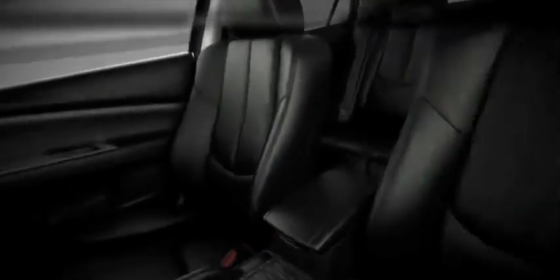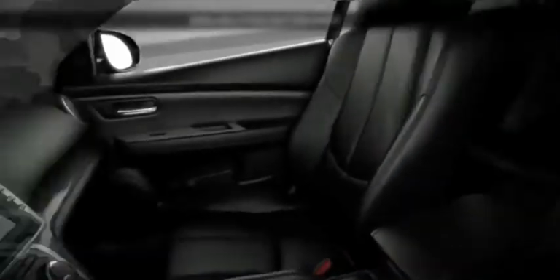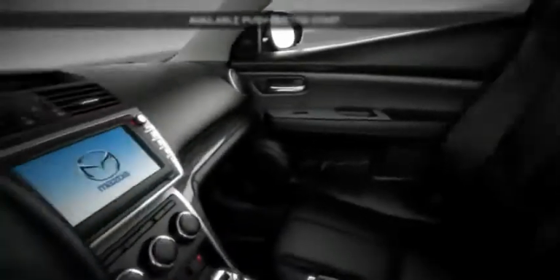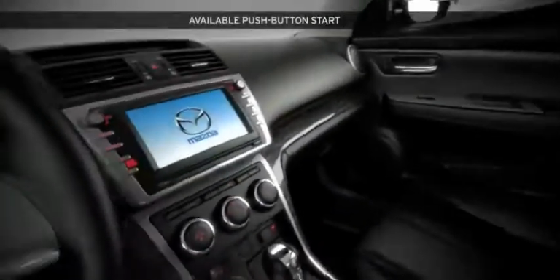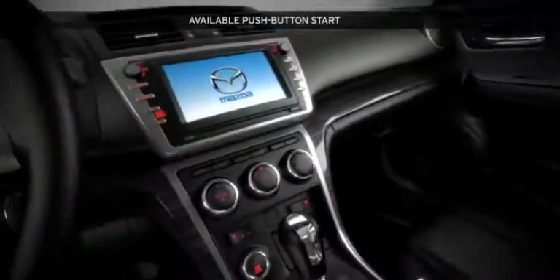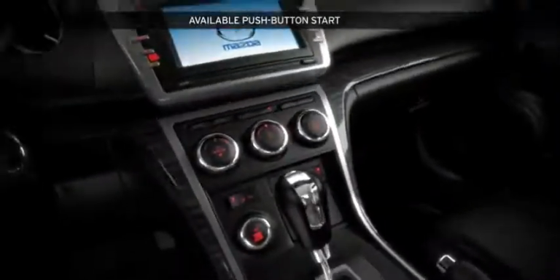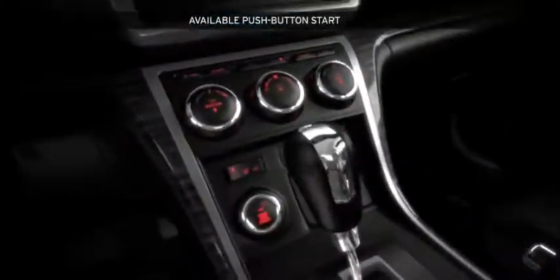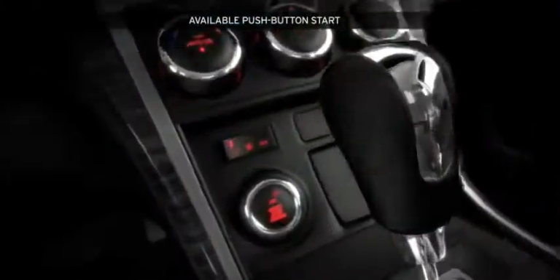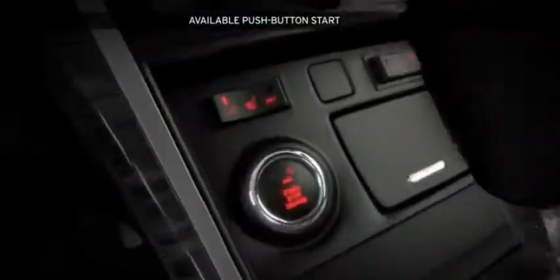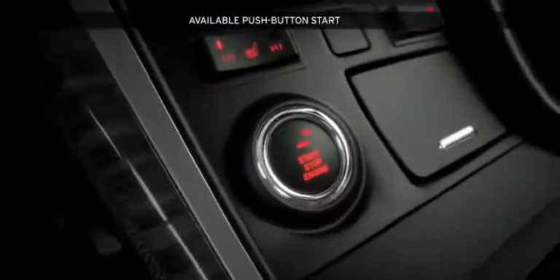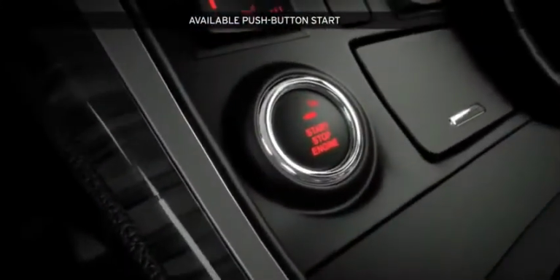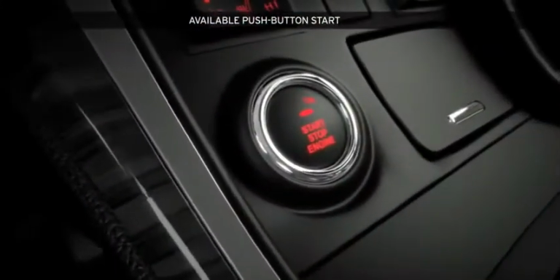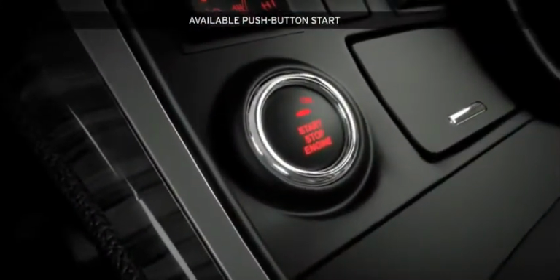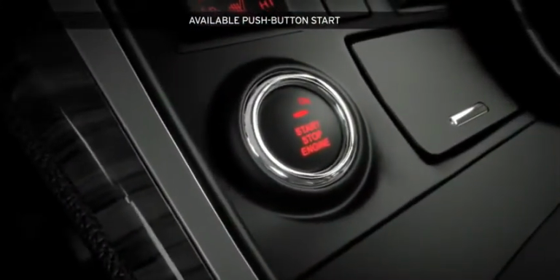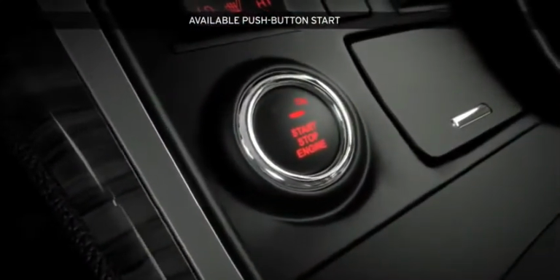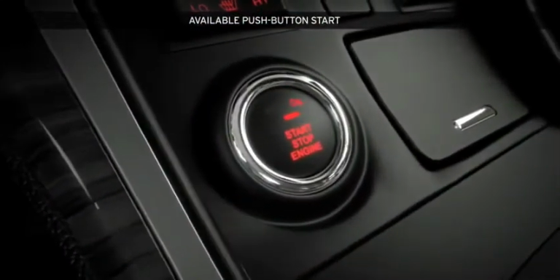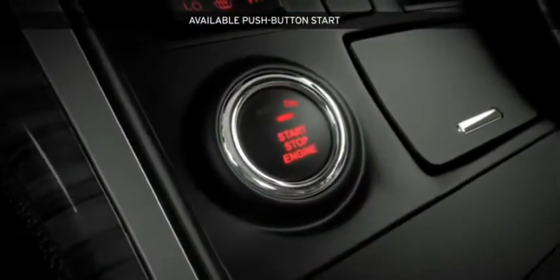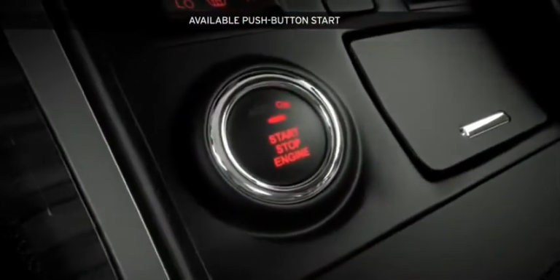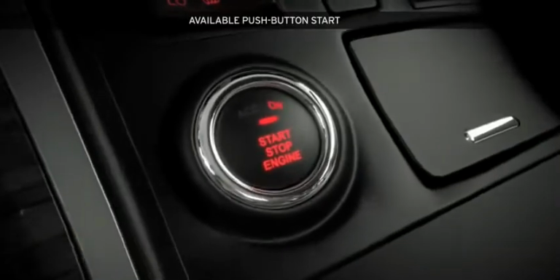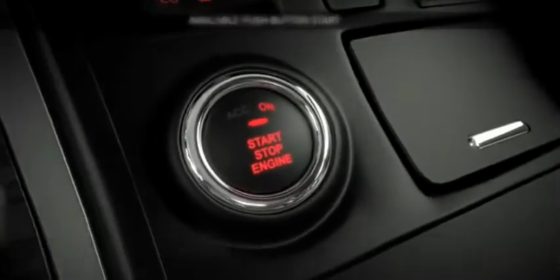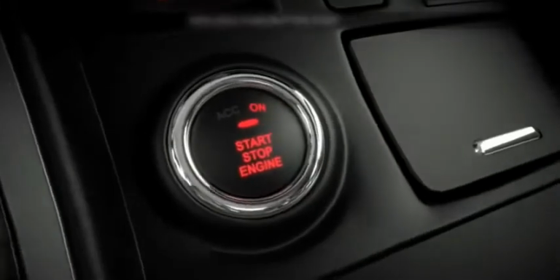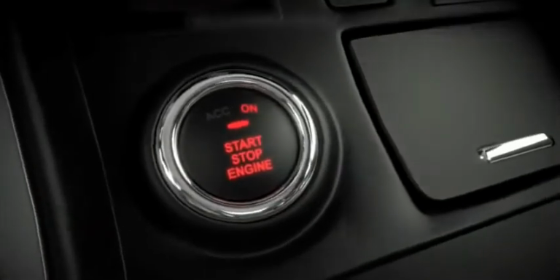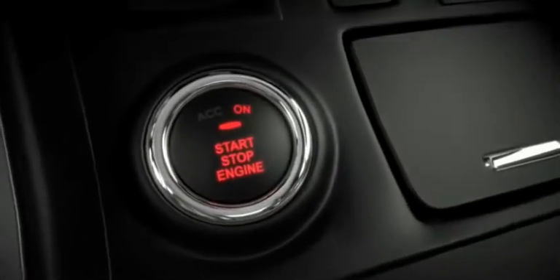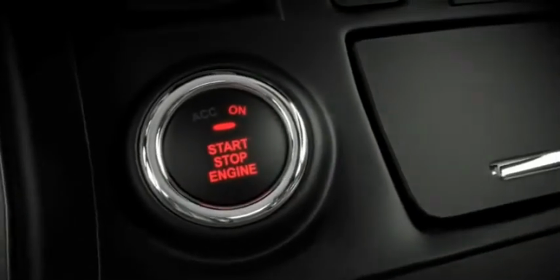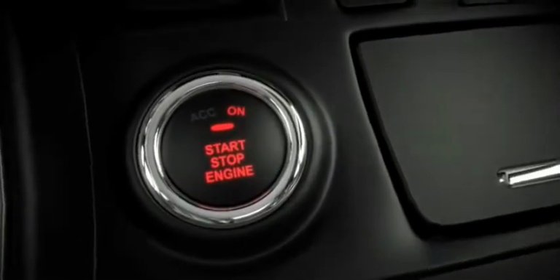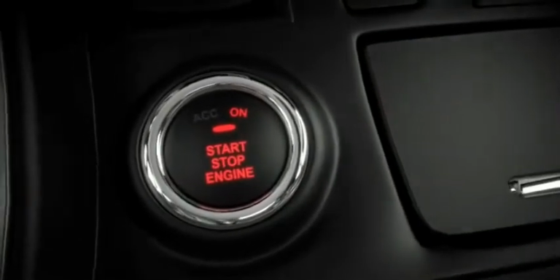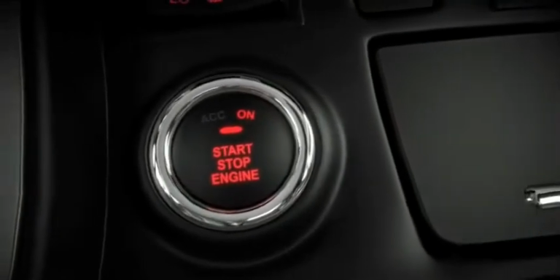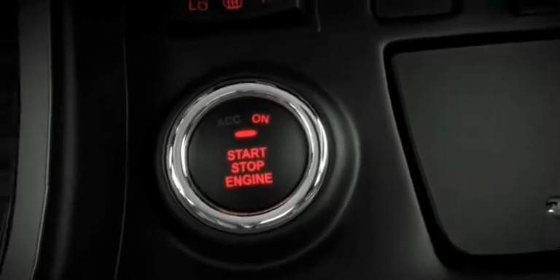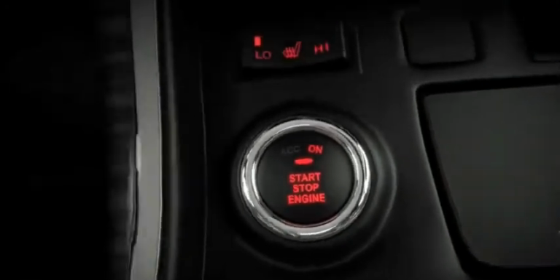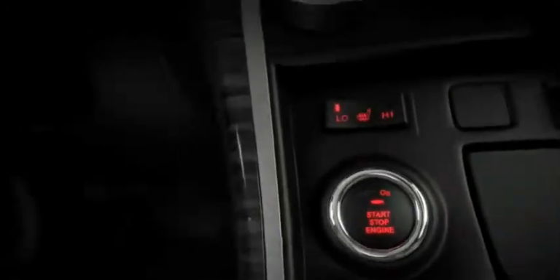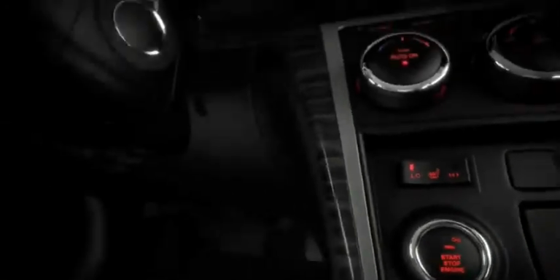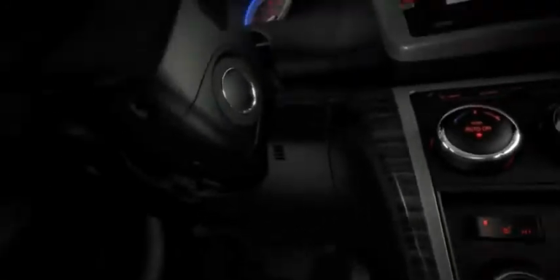Is the benefit of the available push-button start simplicity or convenience? Either way, the days of fumbling with car keys are over.